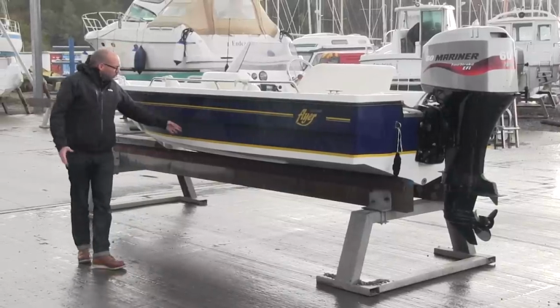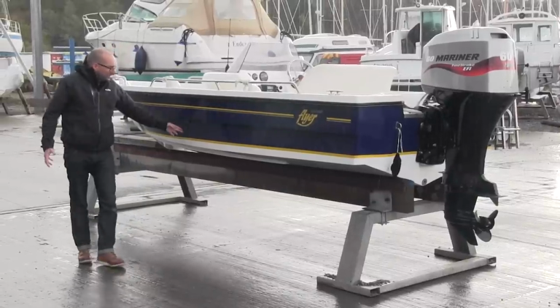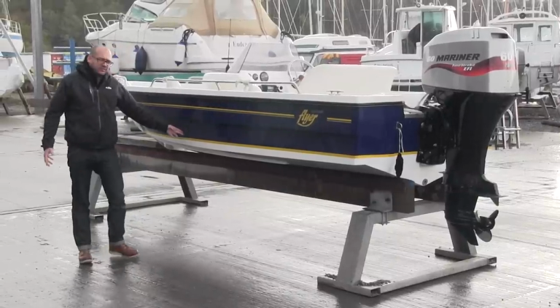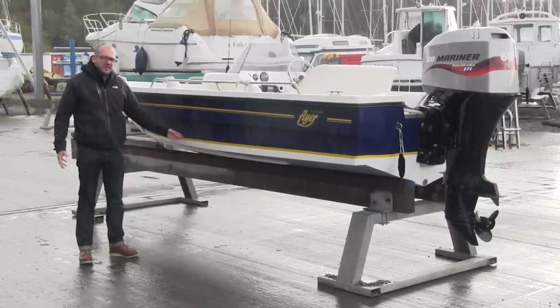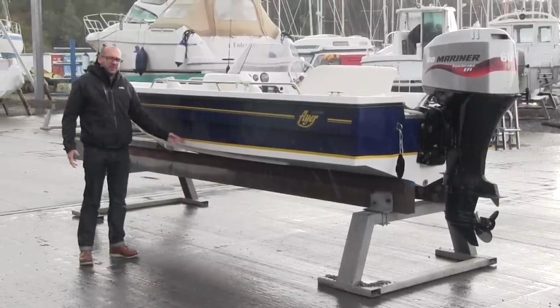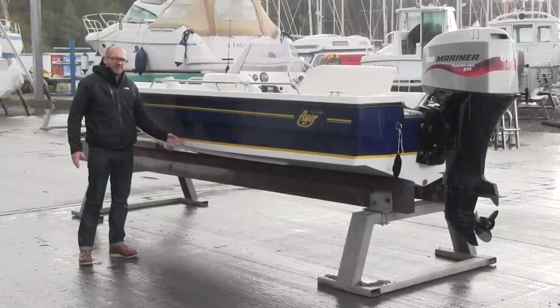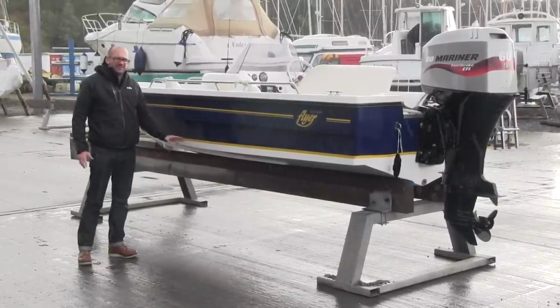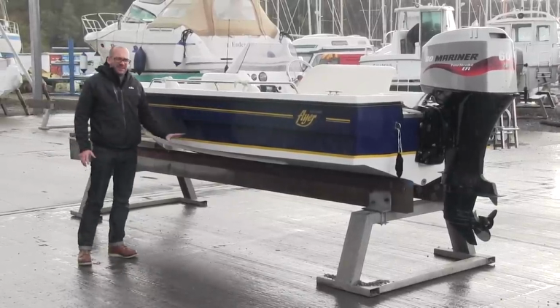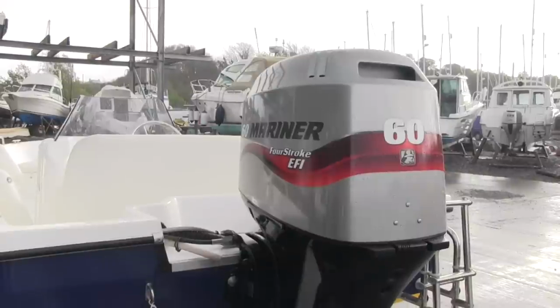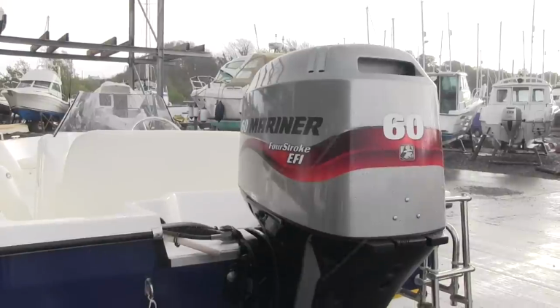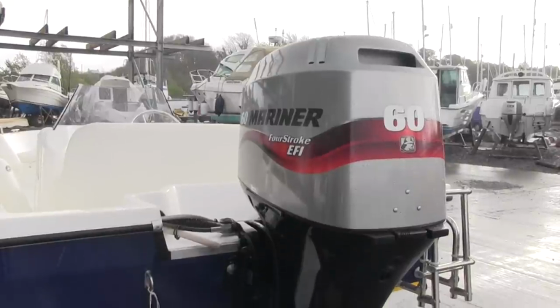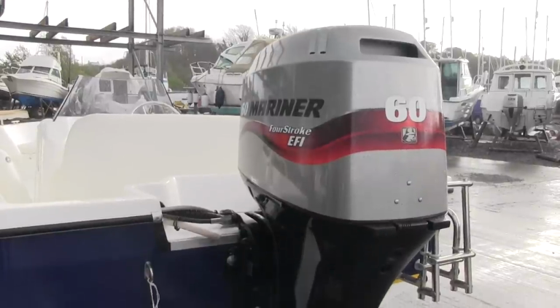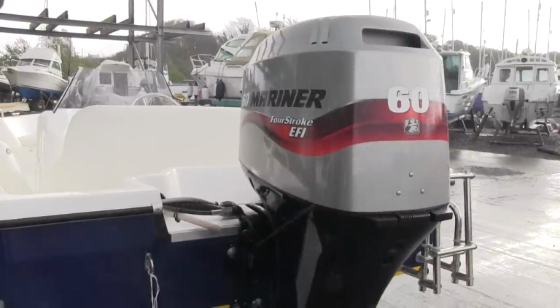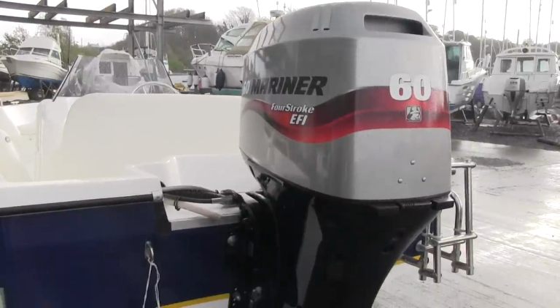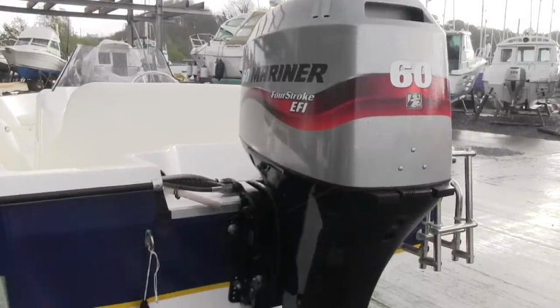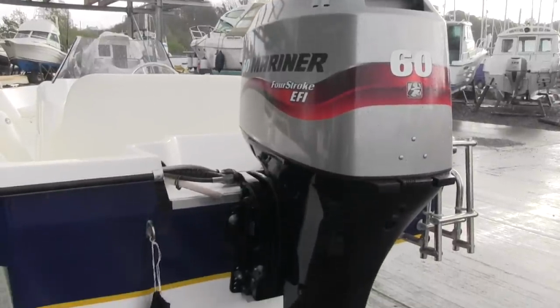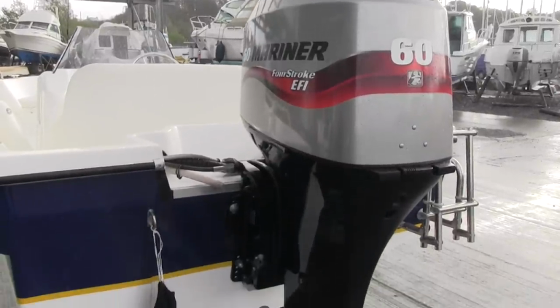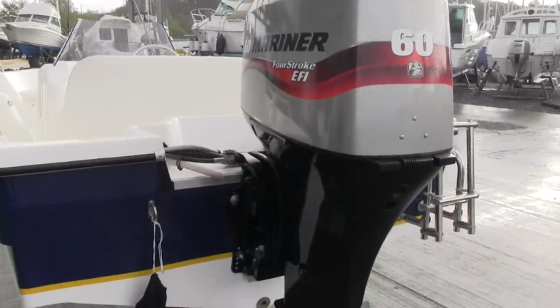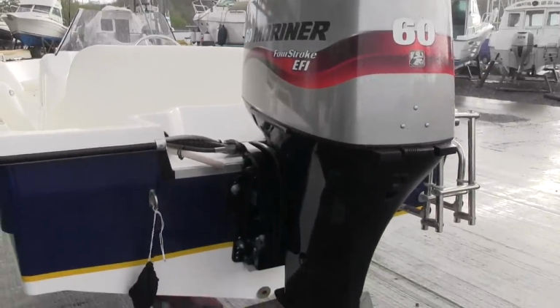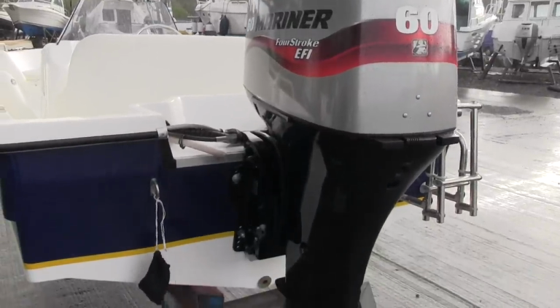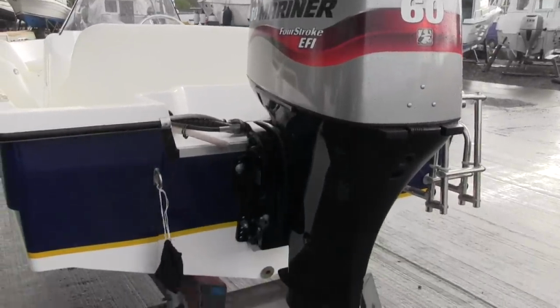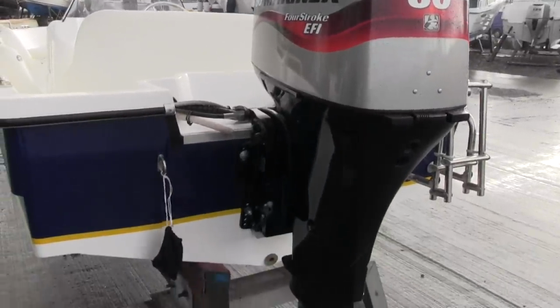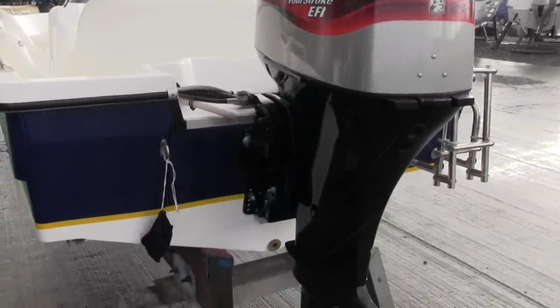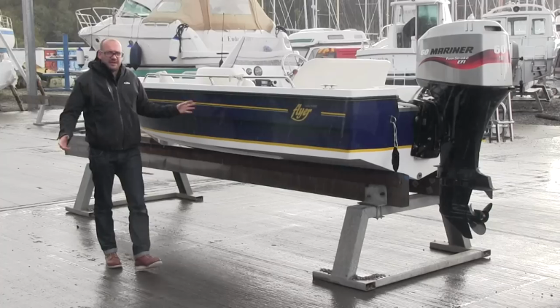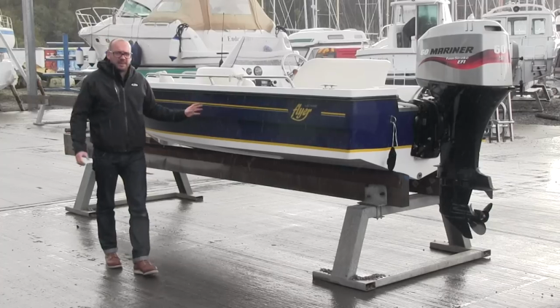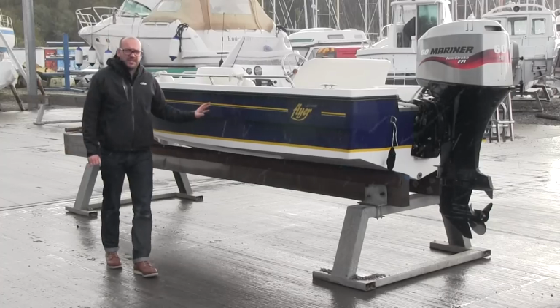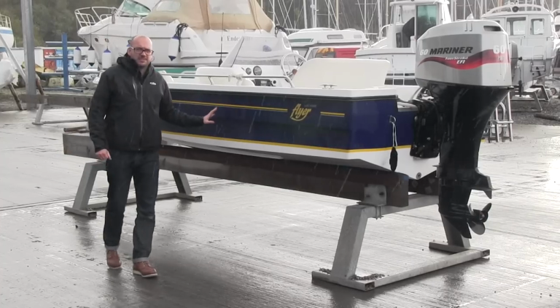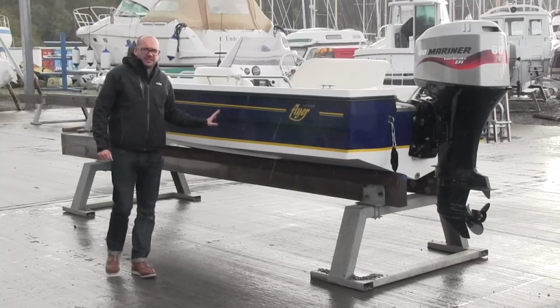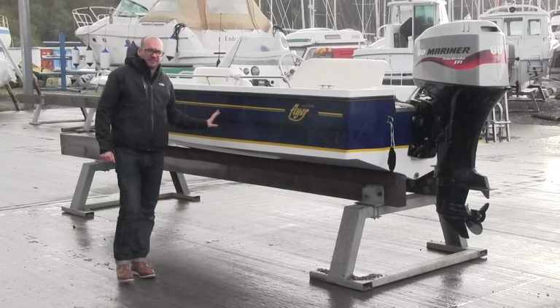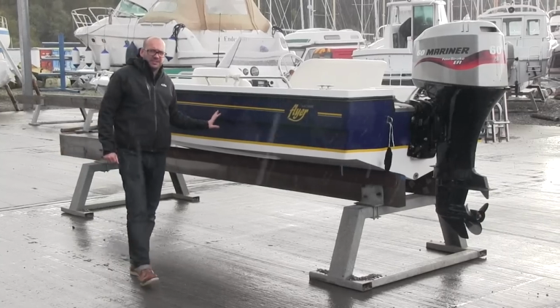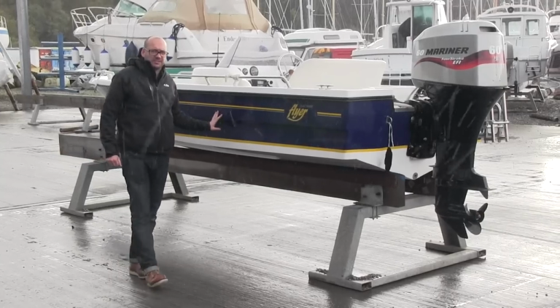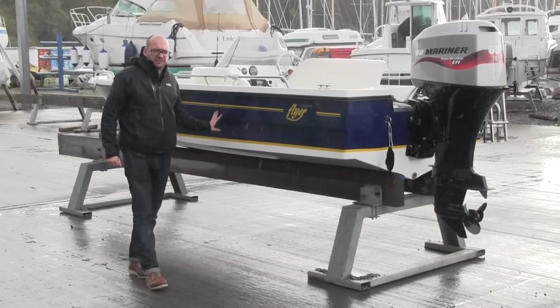Quite low freeboard, but that's very typical of this design. It's got a nice little deep V hull — a great boat to go and spend an afternoon out on.